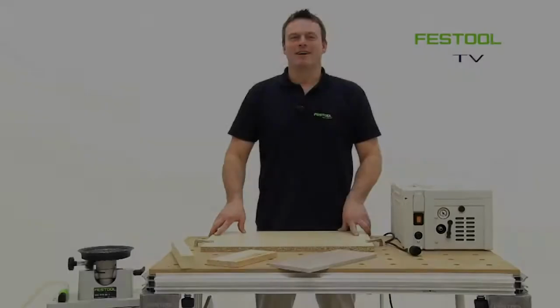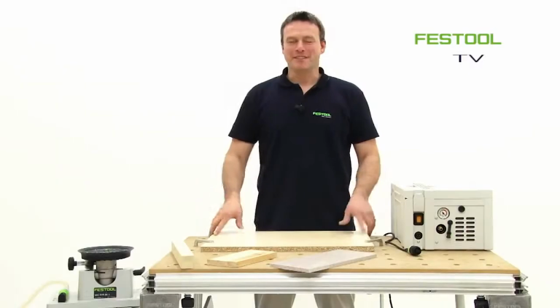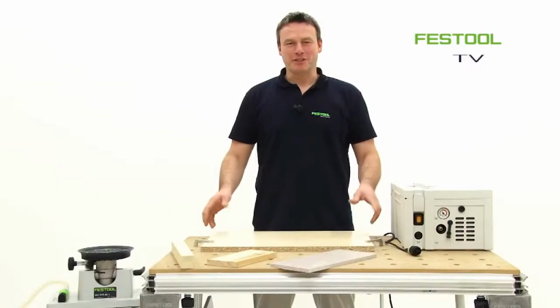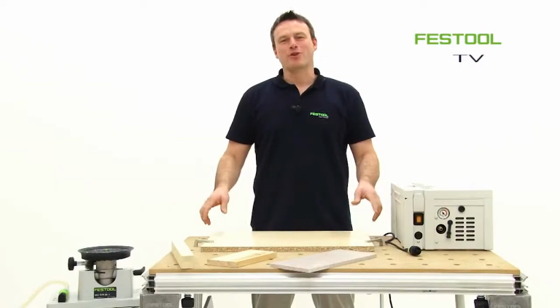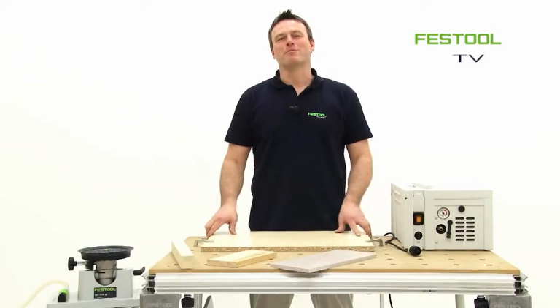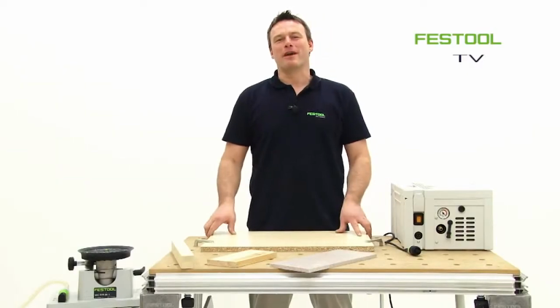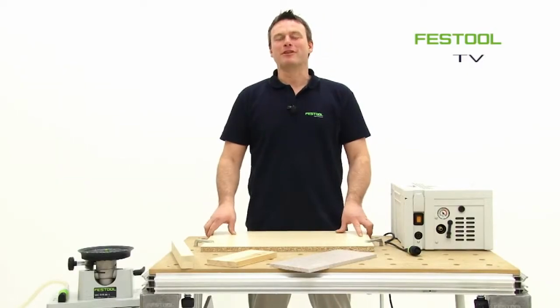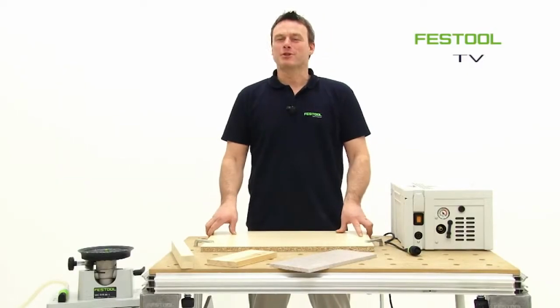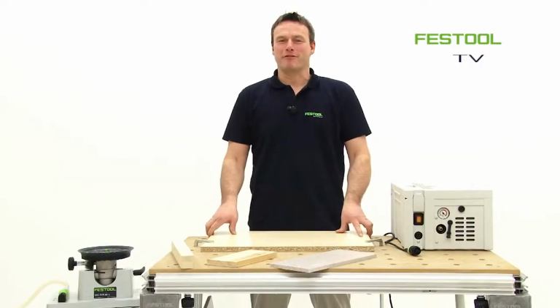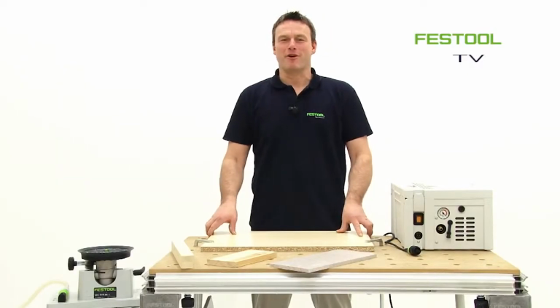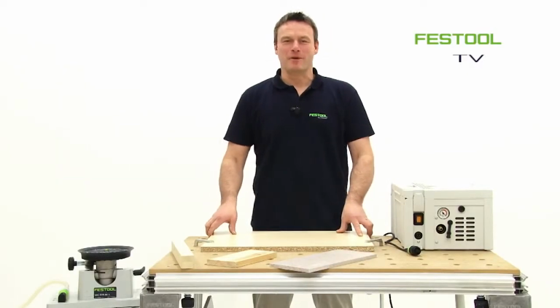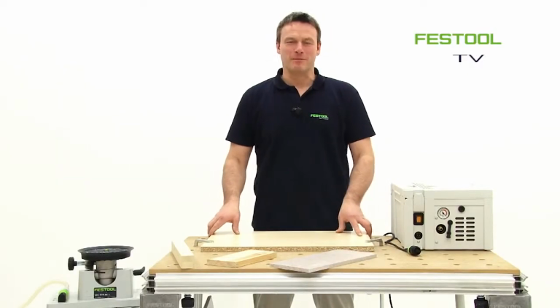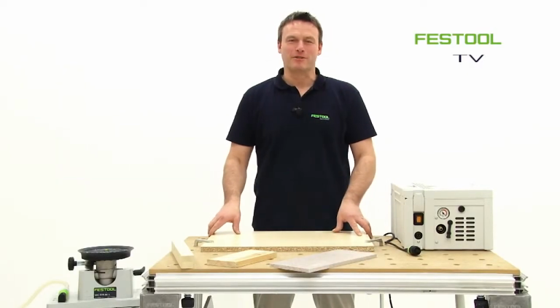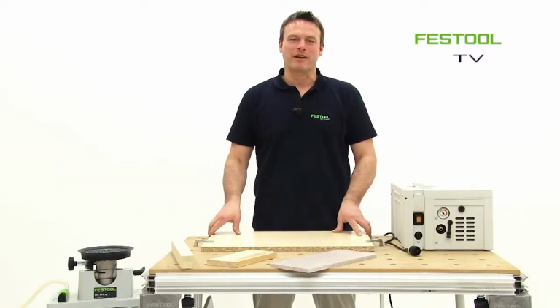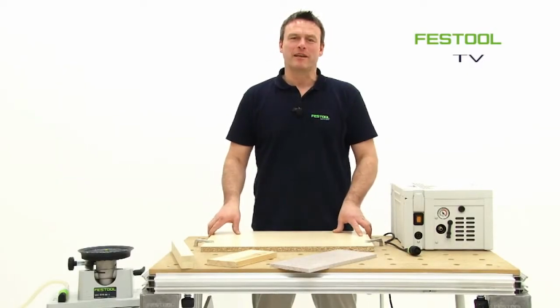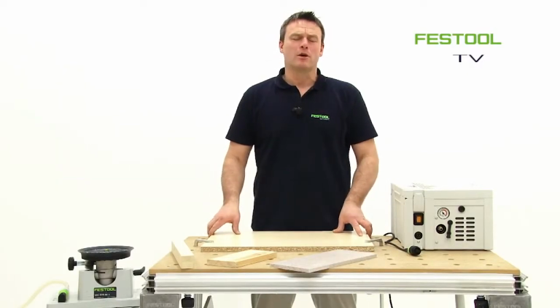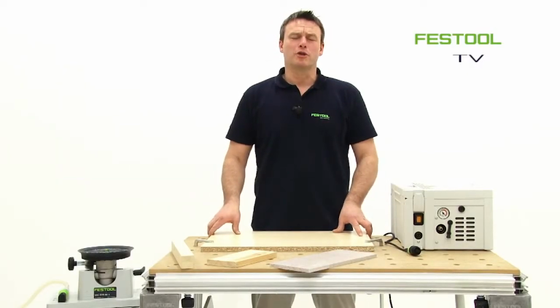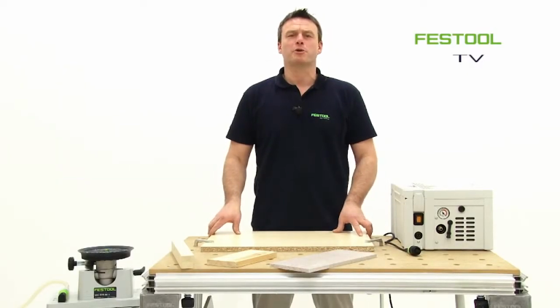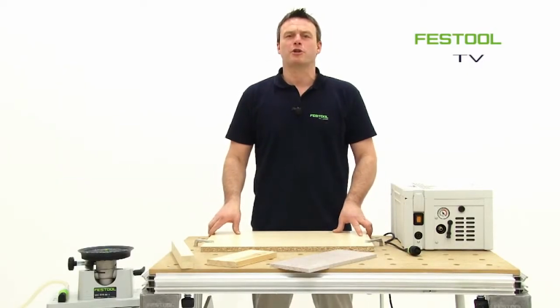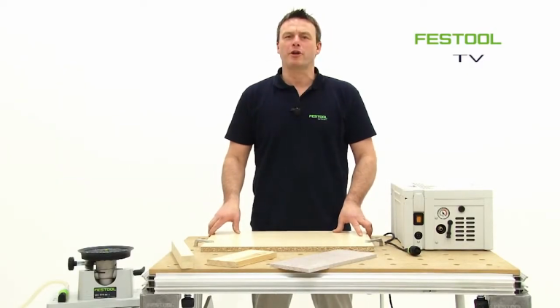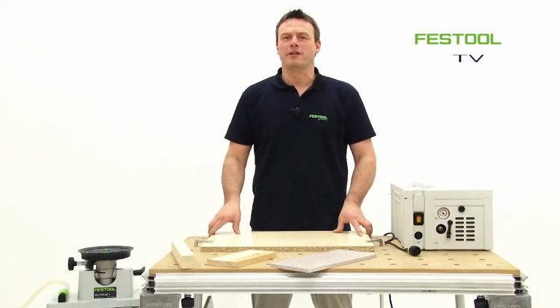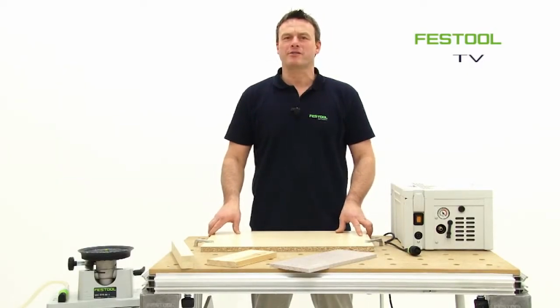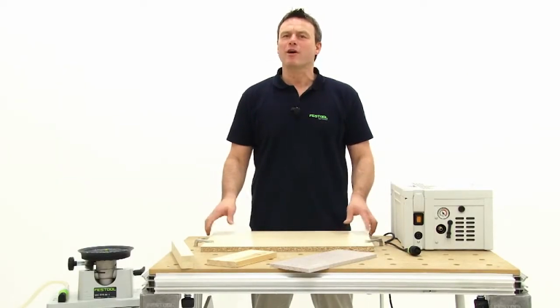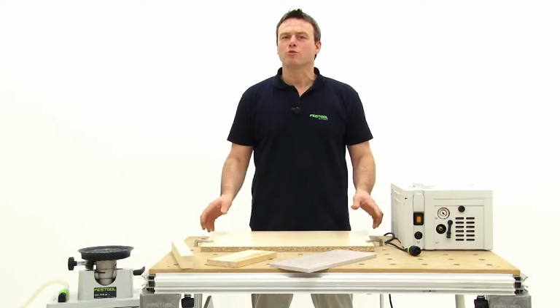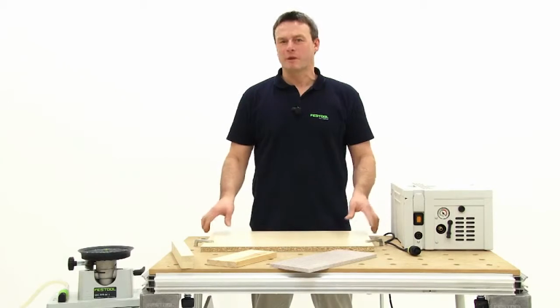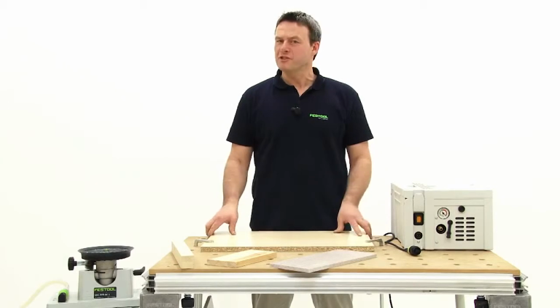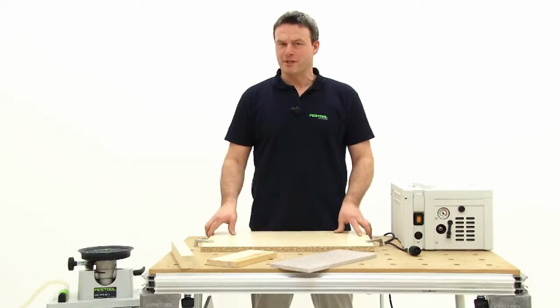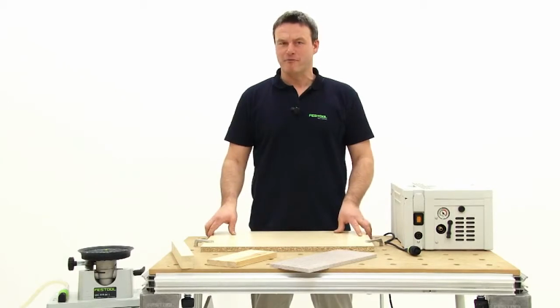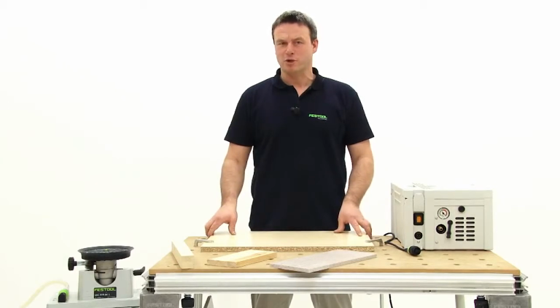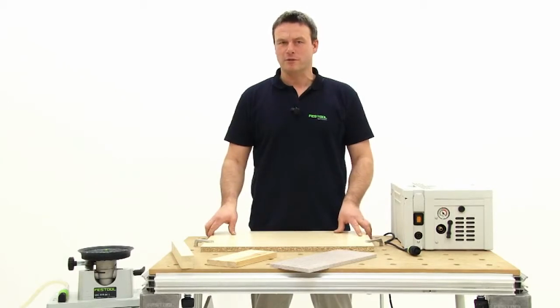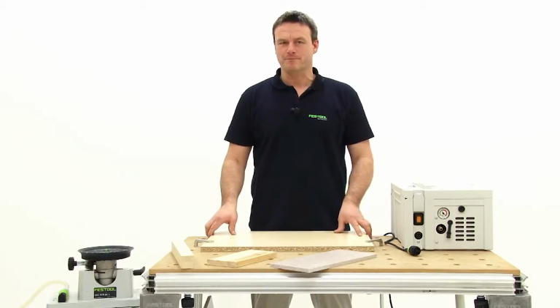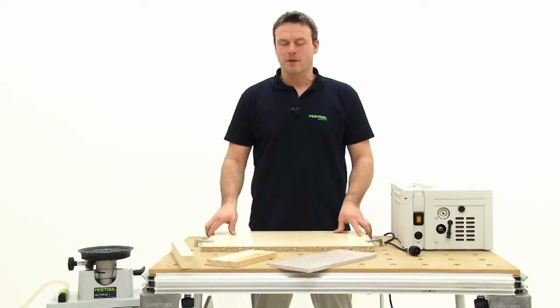Welcome to Festool TV. My name is Frank and today I'd like to present to you Festool's vacuum clamping system.